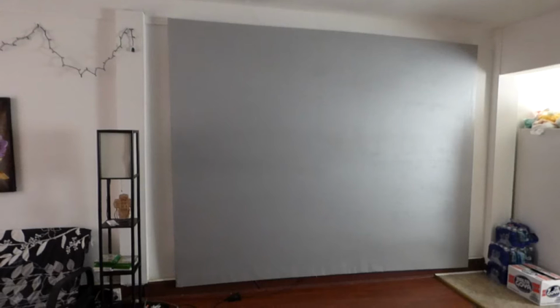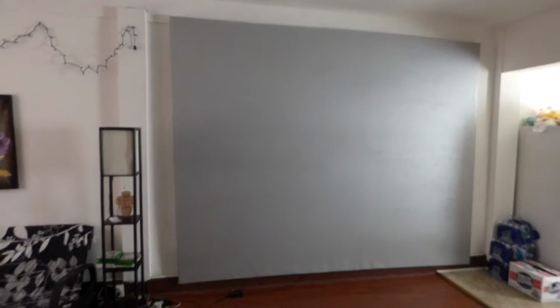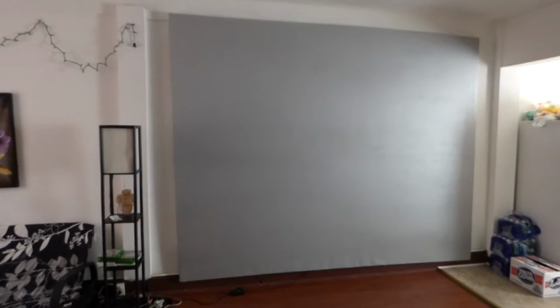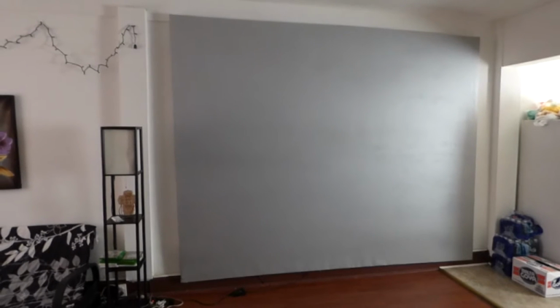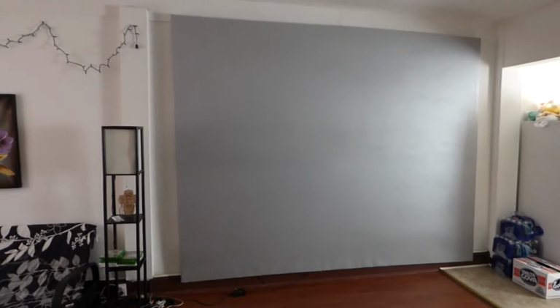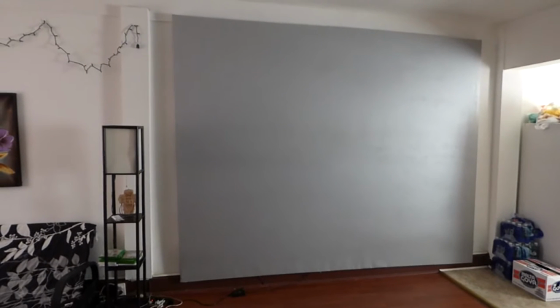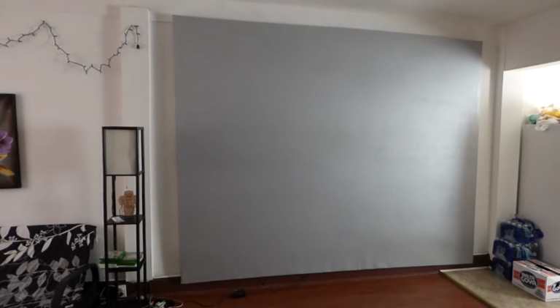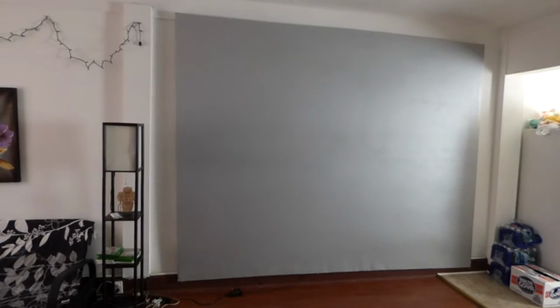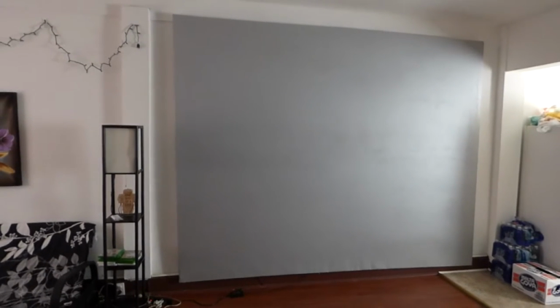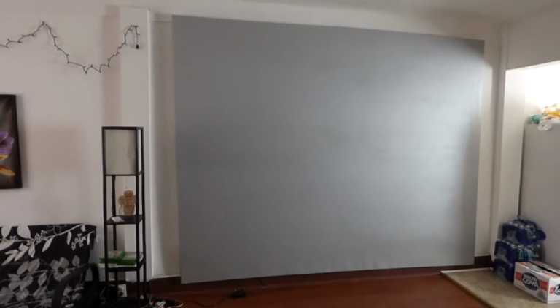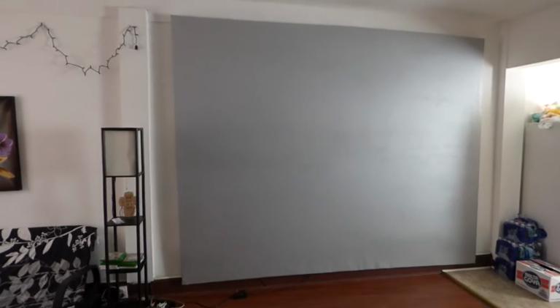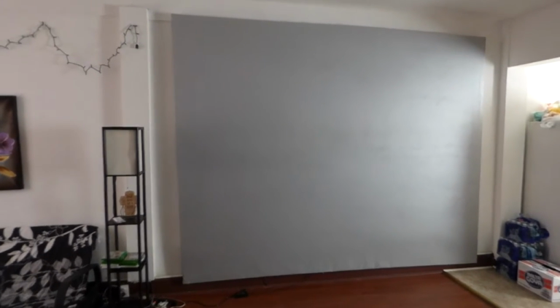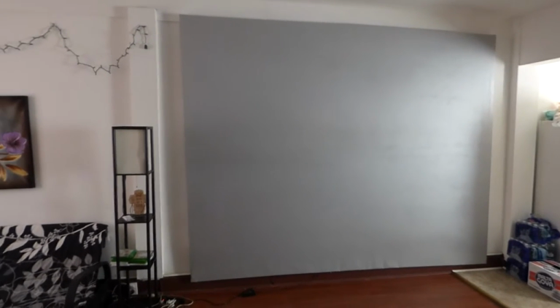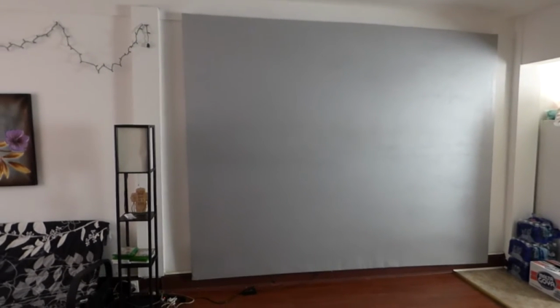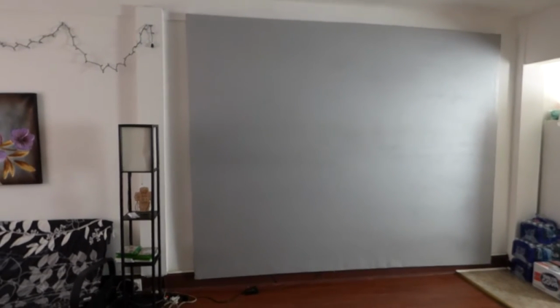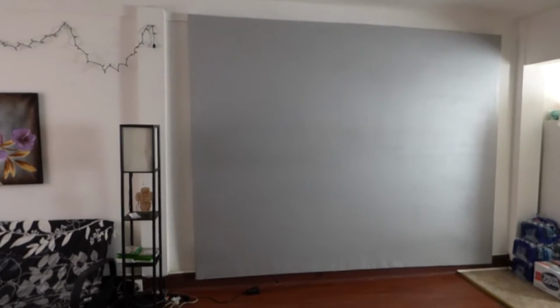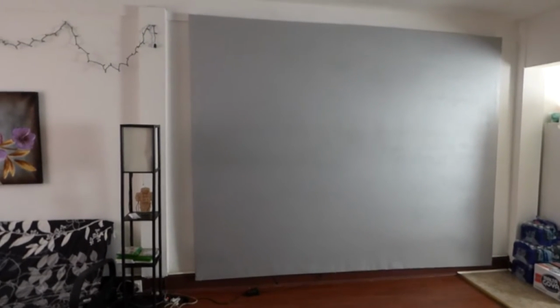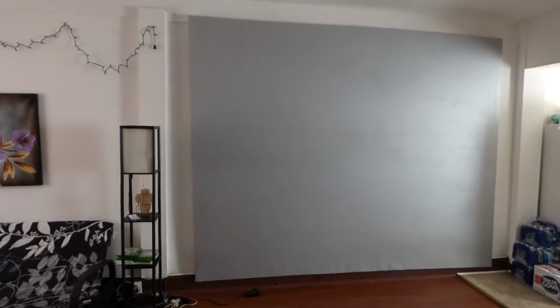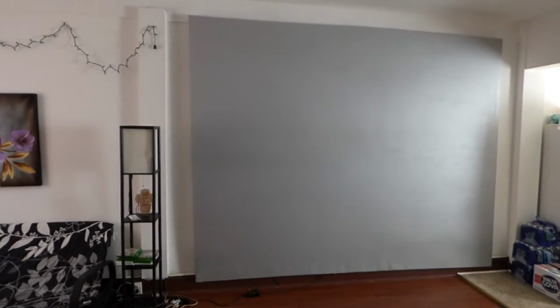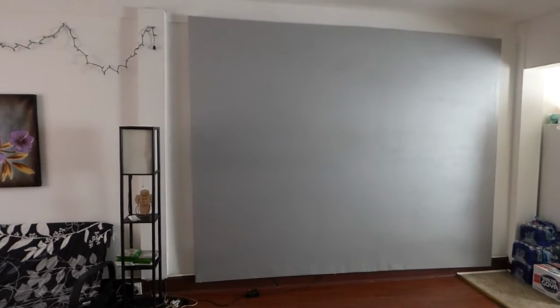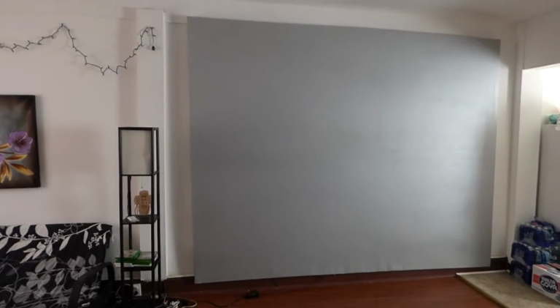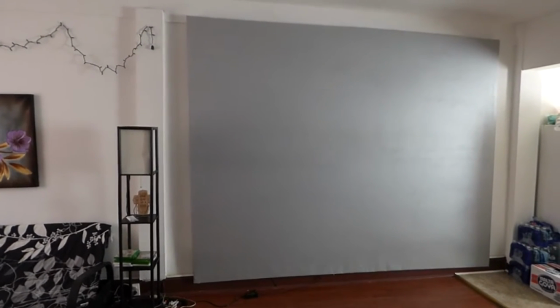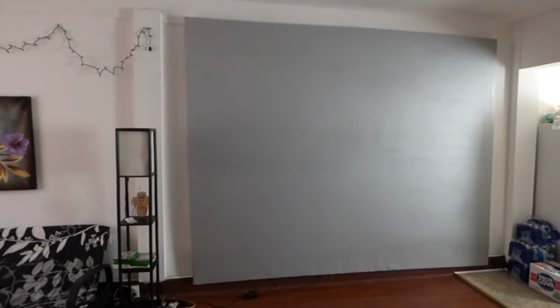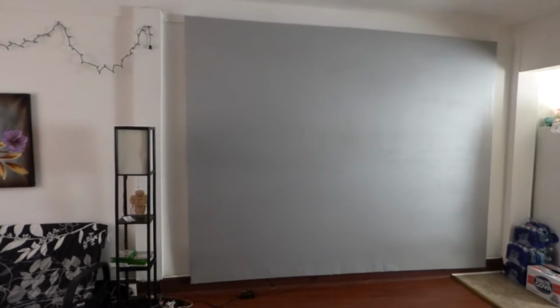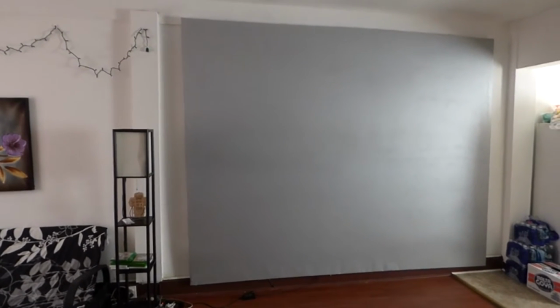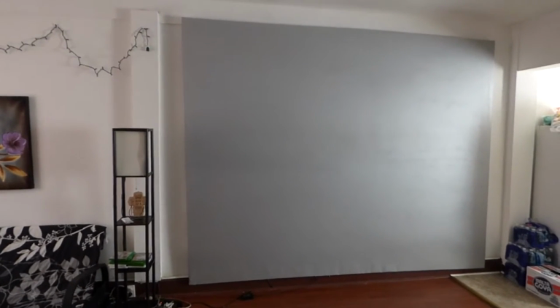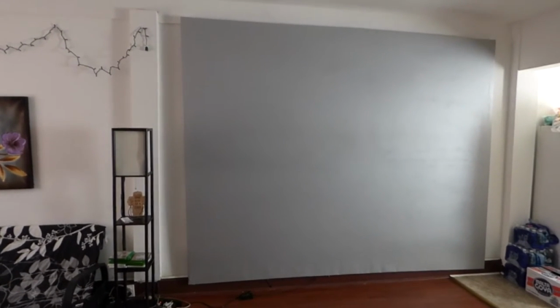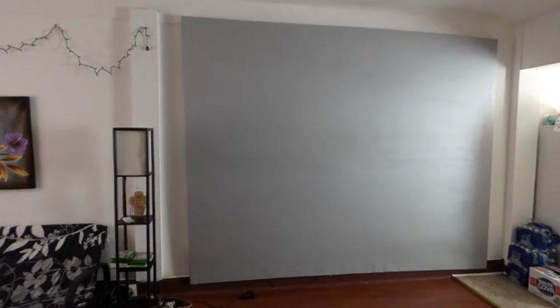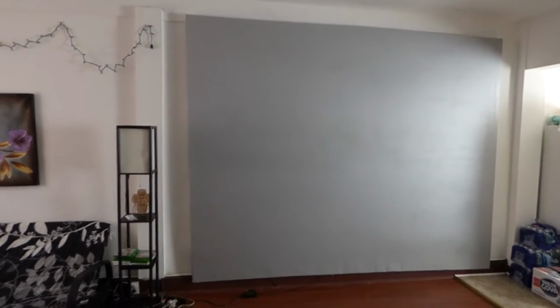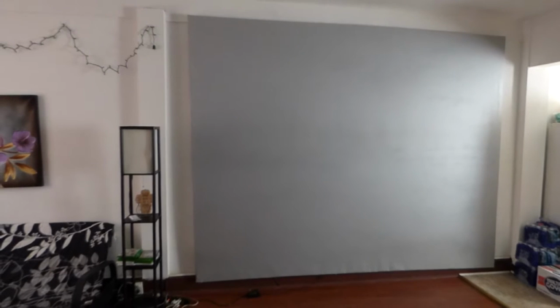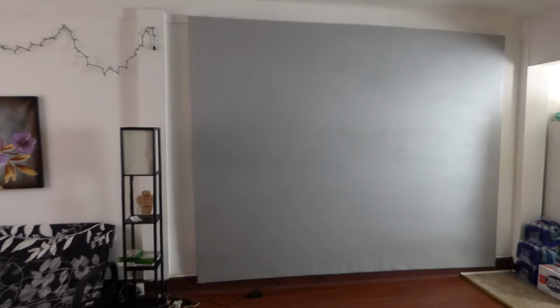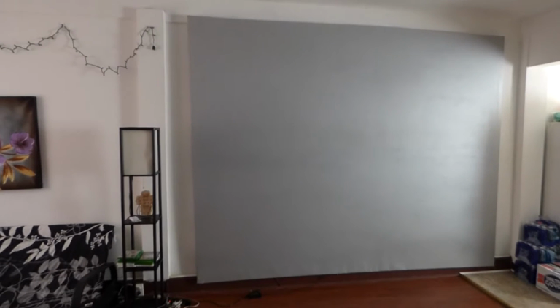How are you guys doing out there? My name is Kenneth. I'm the creator of Crystal Edge Technology Projector Screens using Smart Technology Gain.